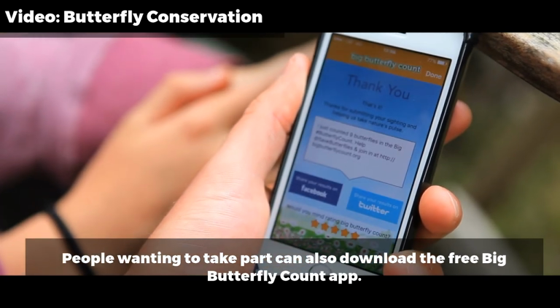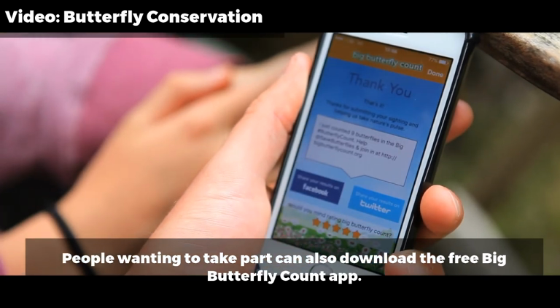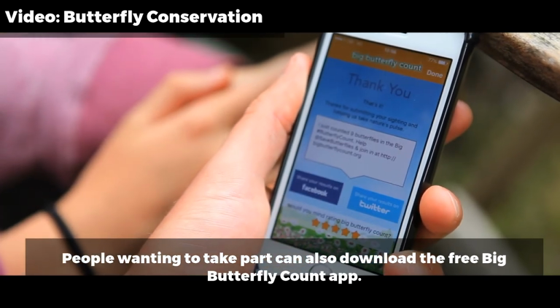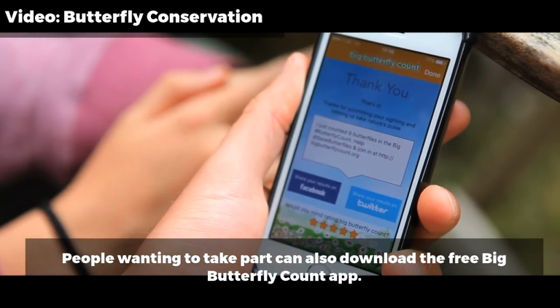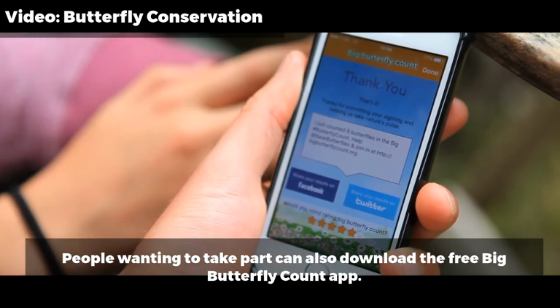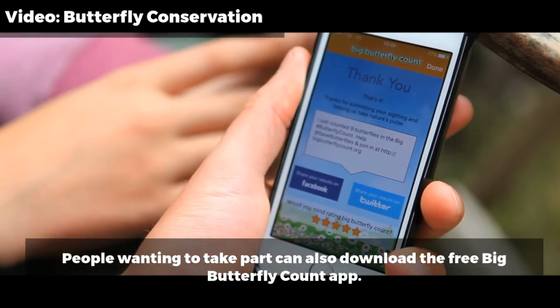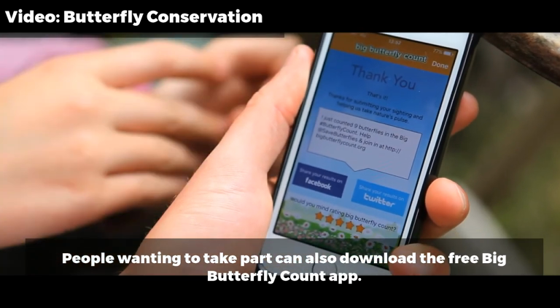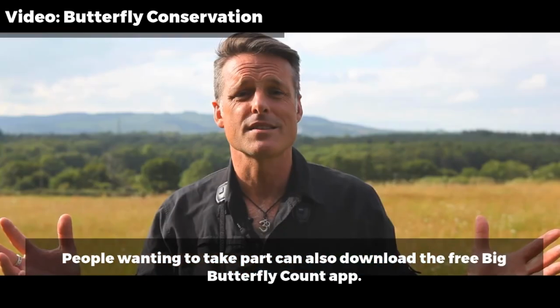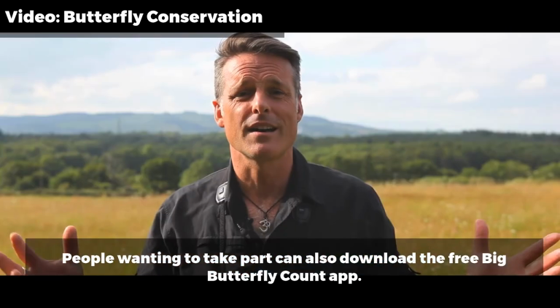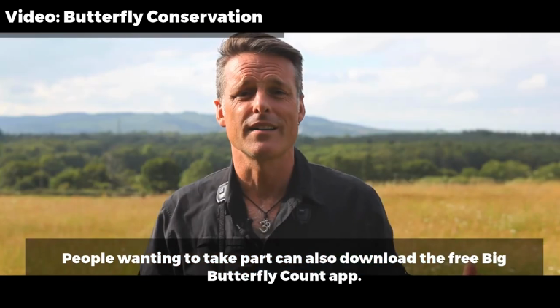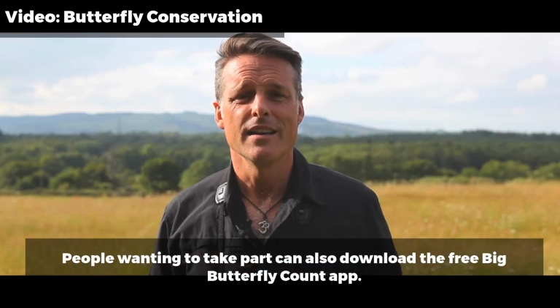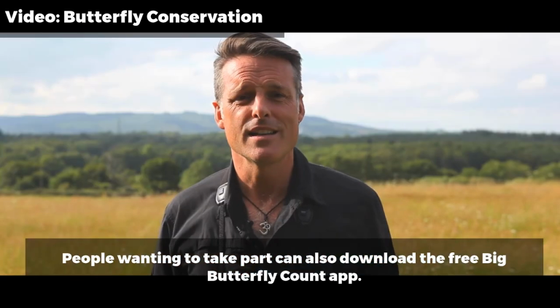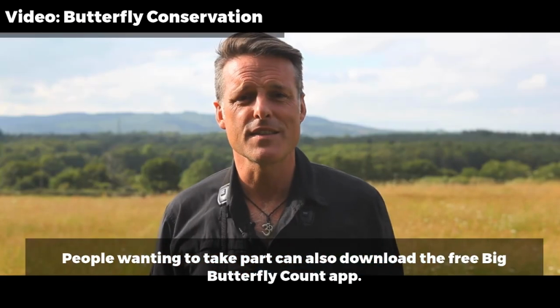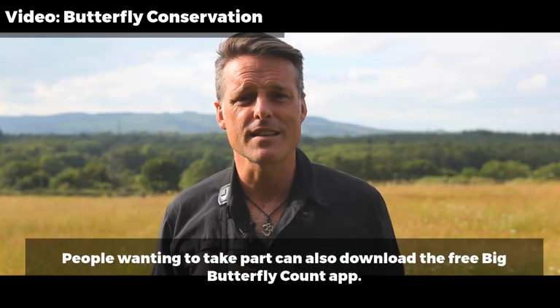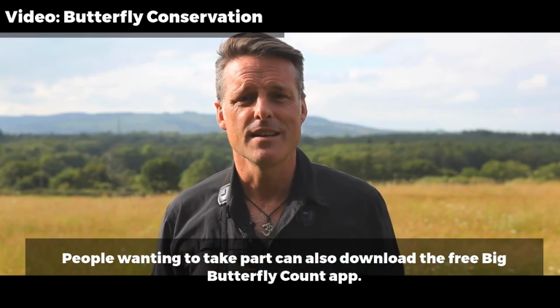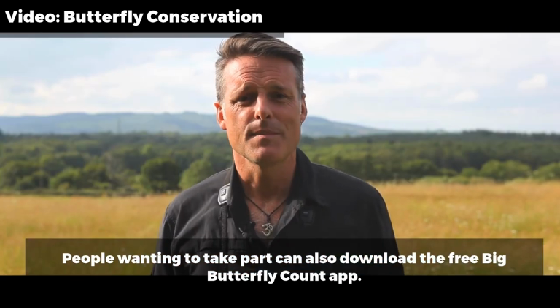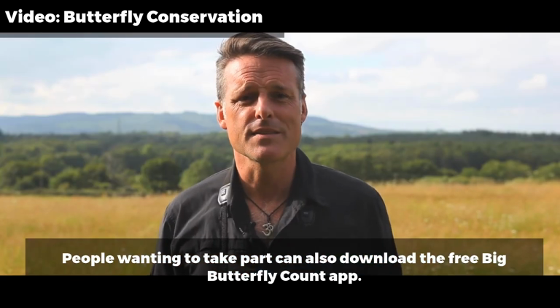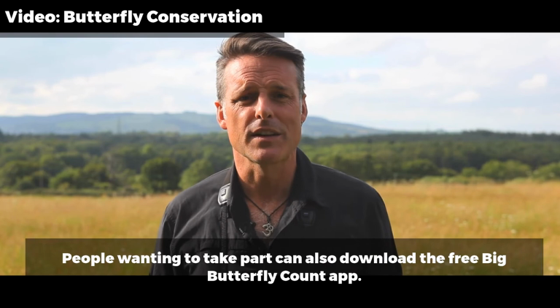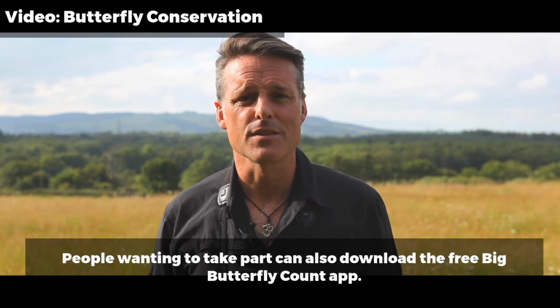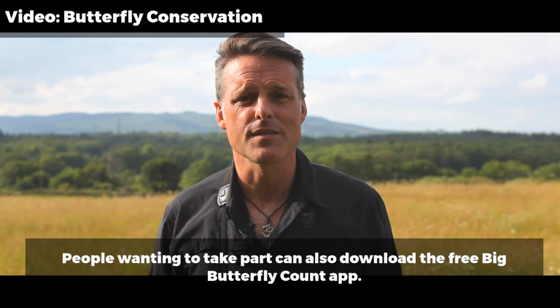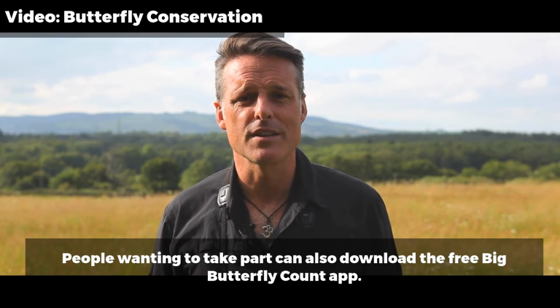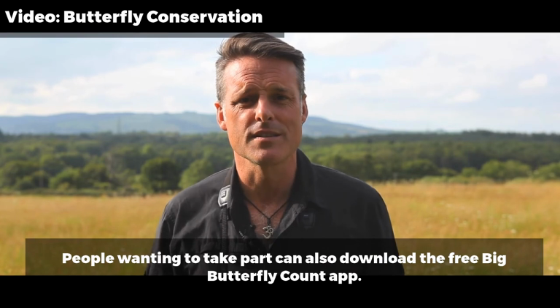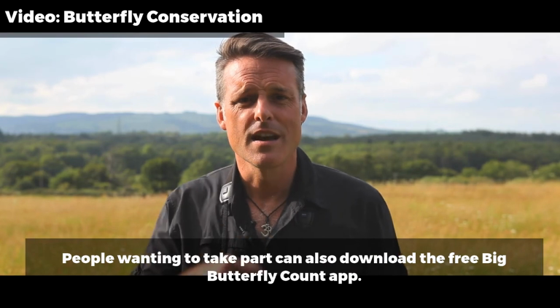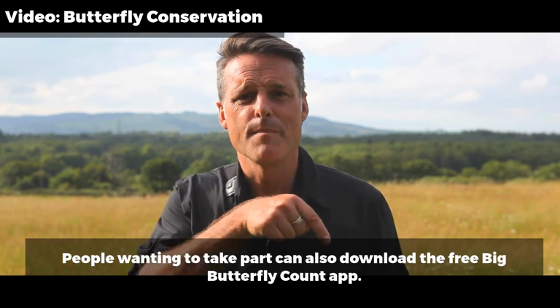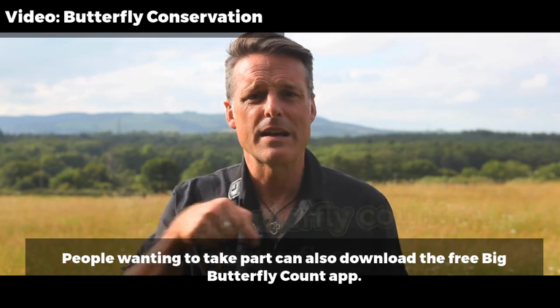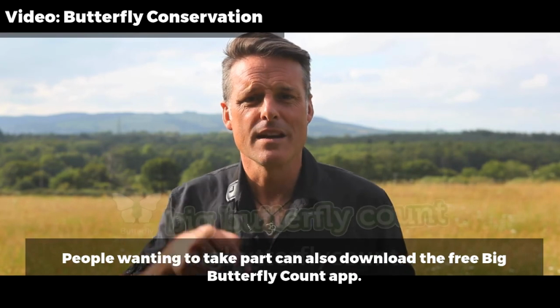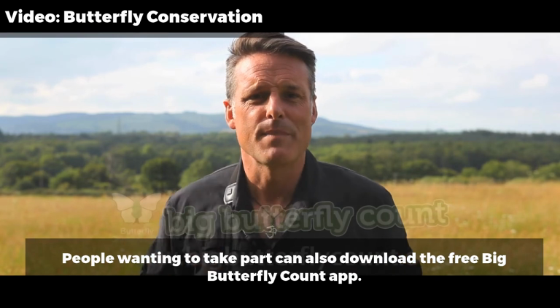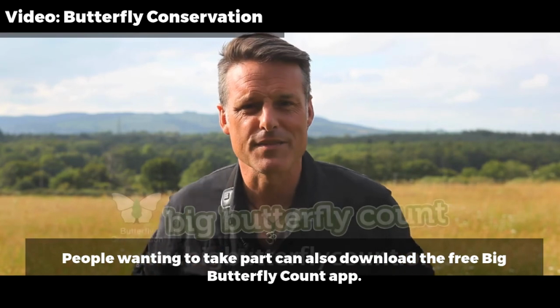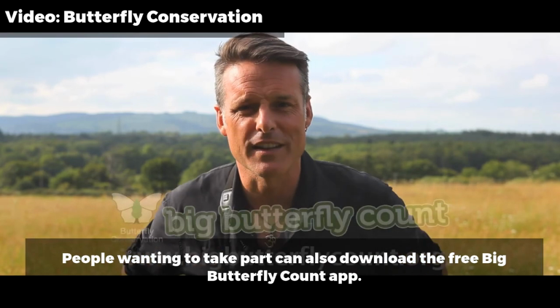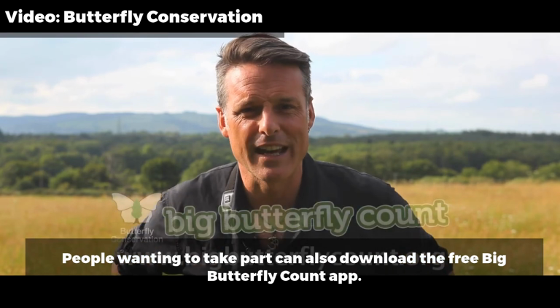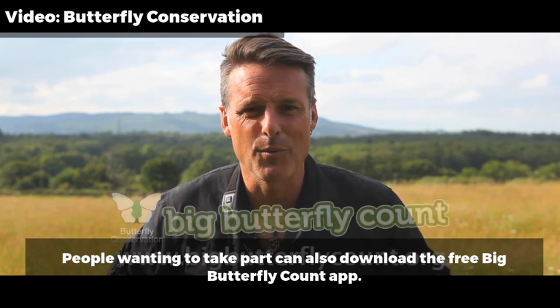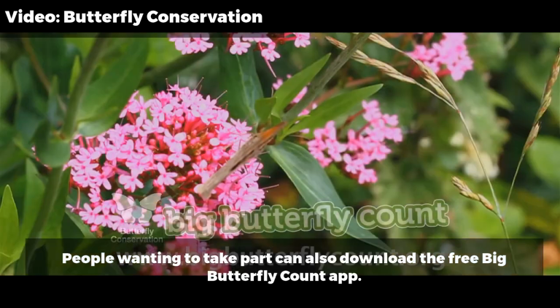All you need to do to start is visit Butterfly Conservation's Big Butterfly Count website.